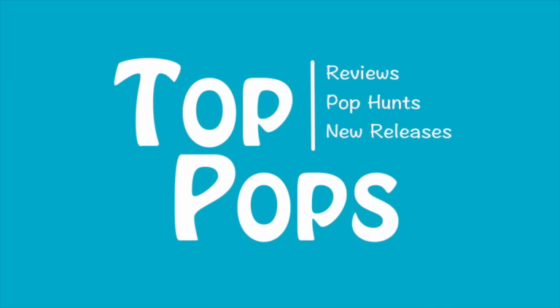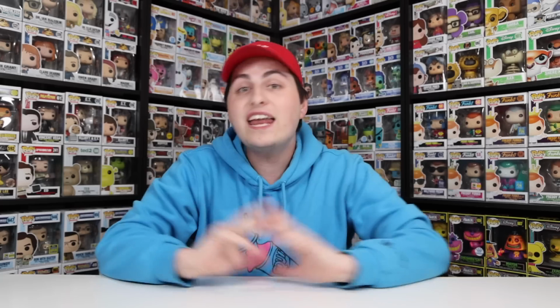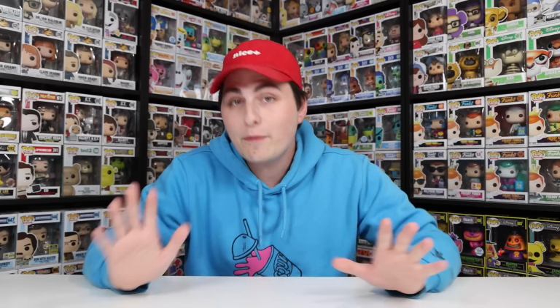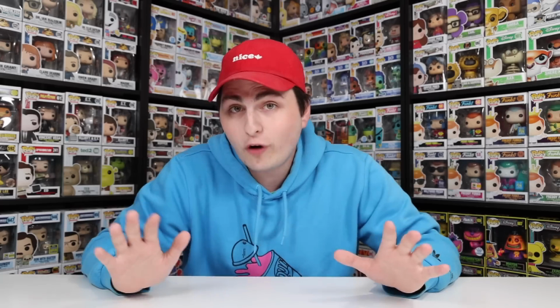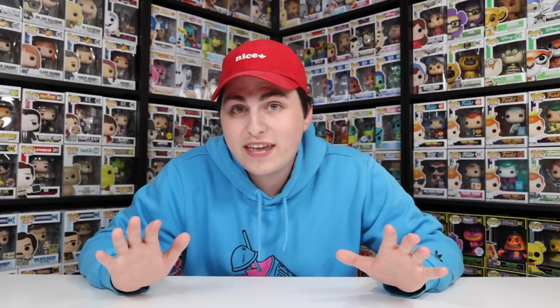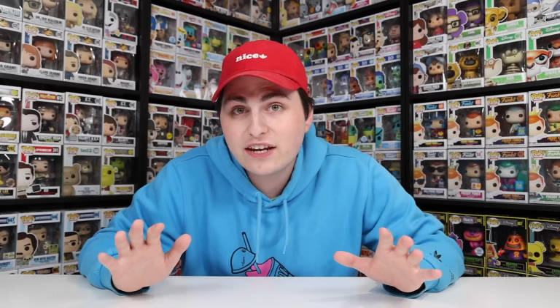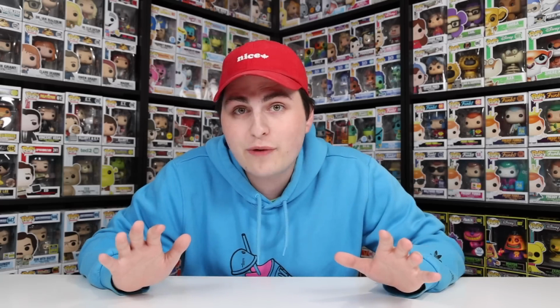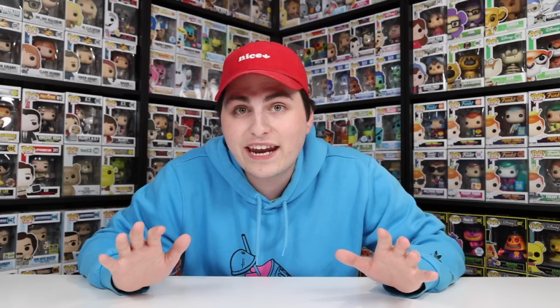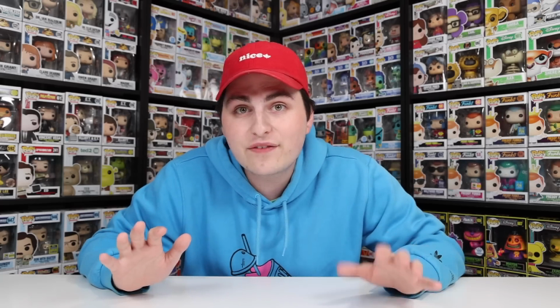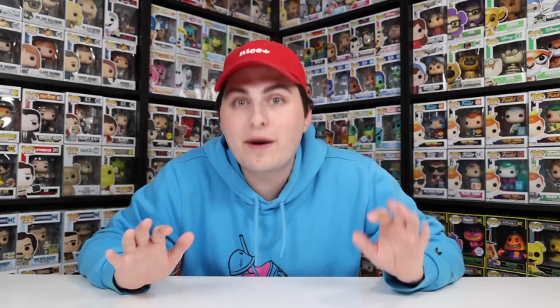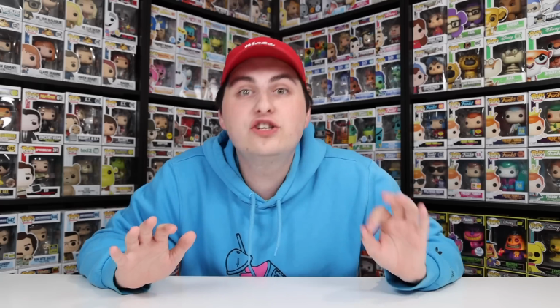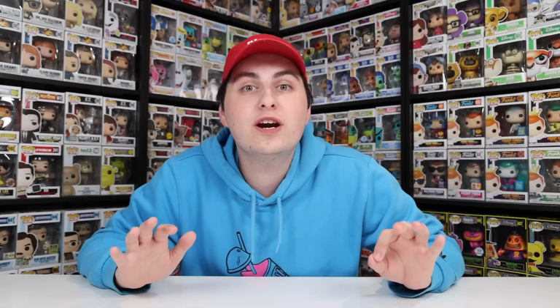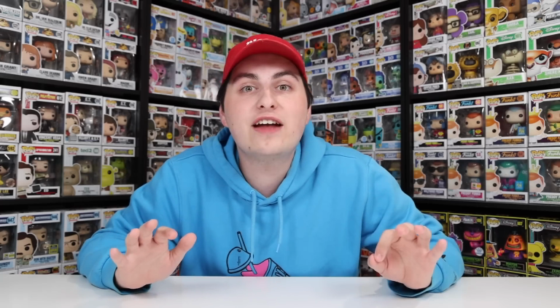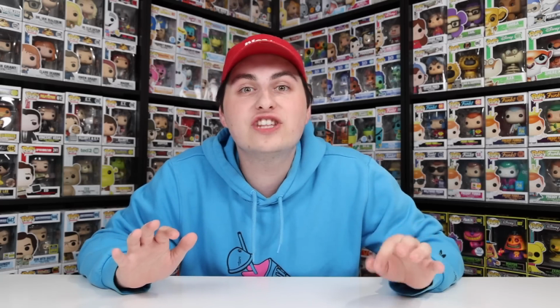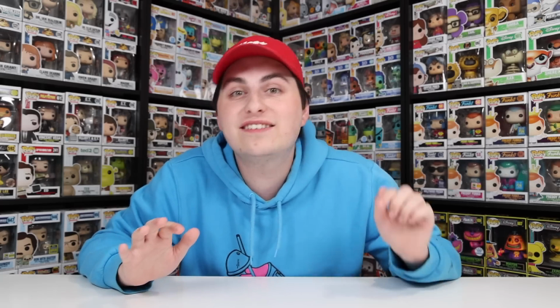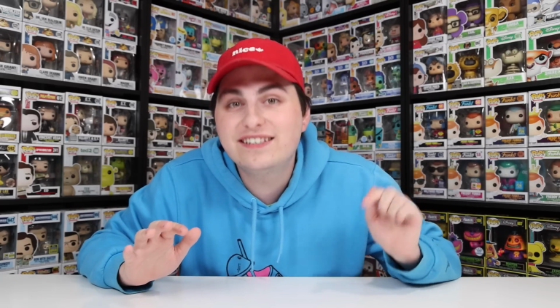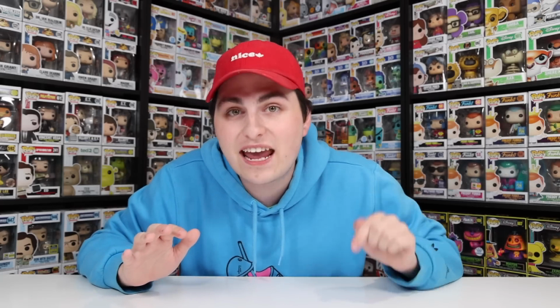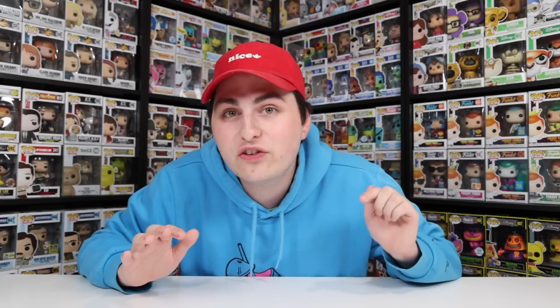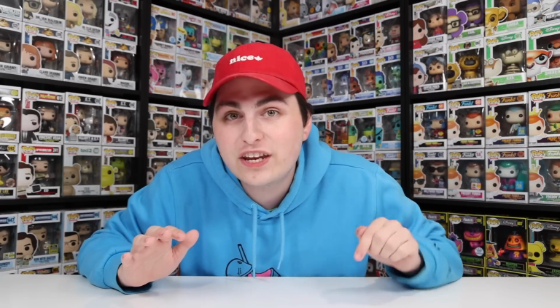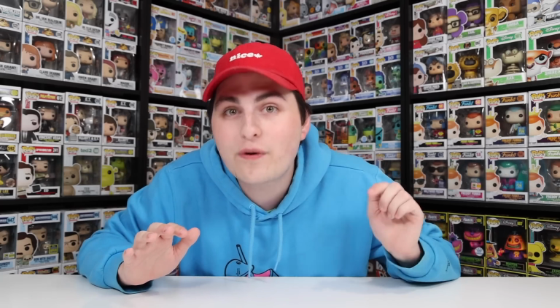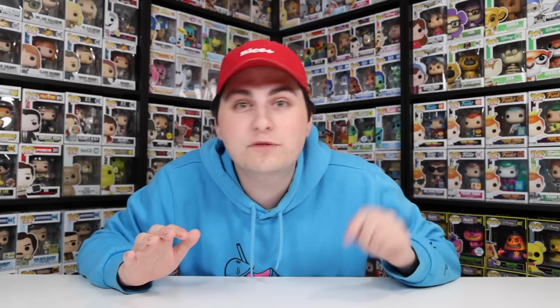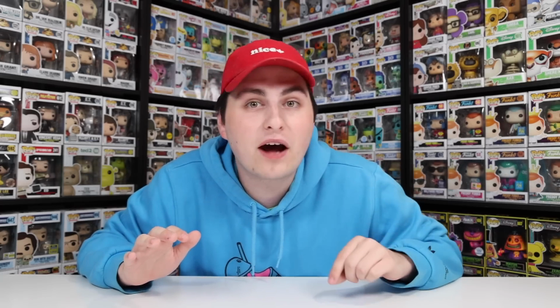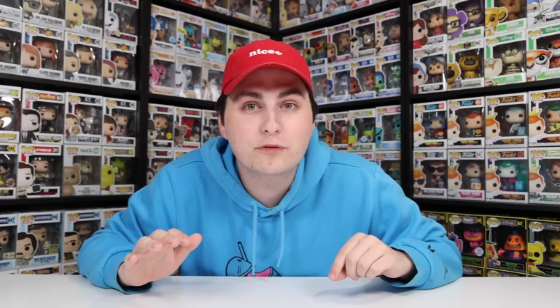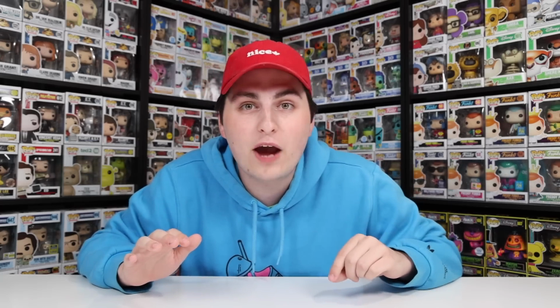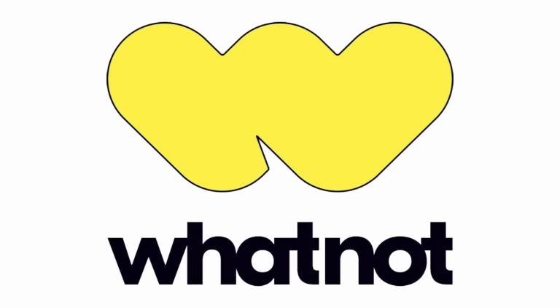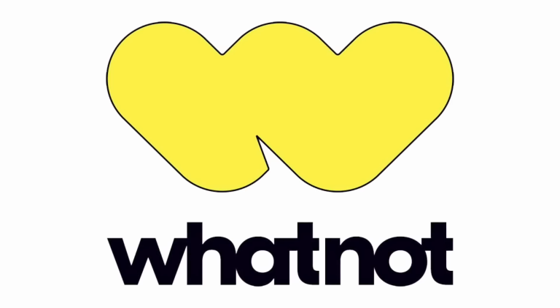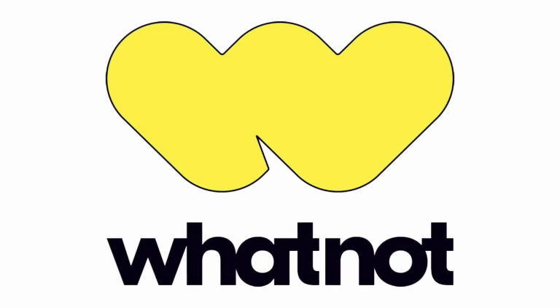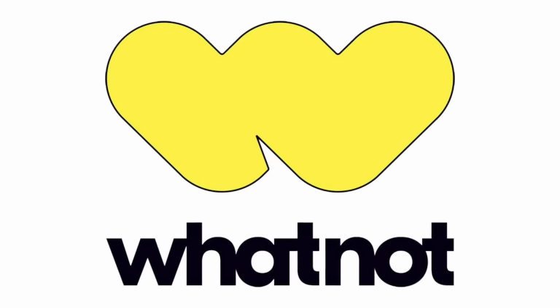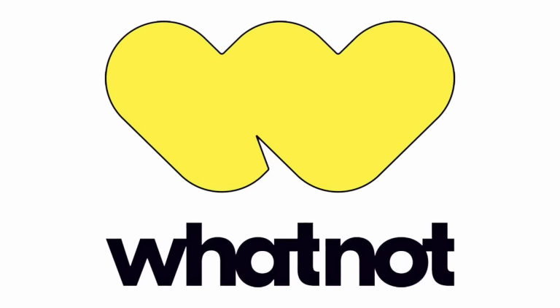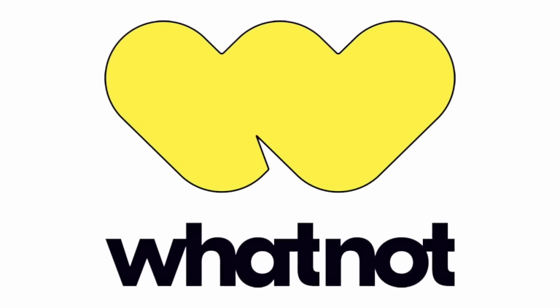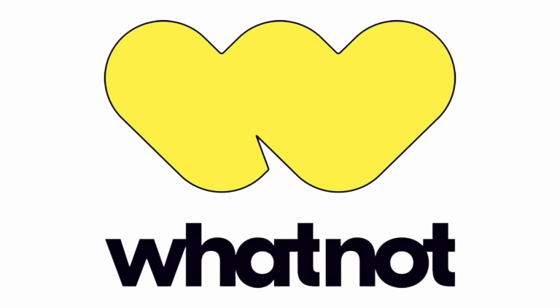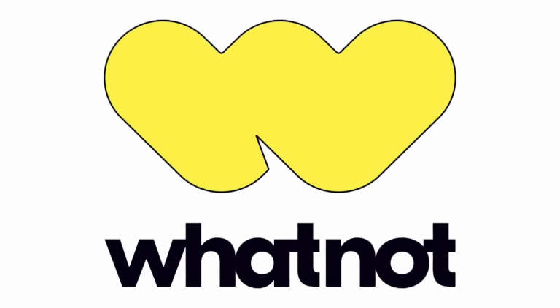Before we get into any of them, I do want to mention that today's video is sponsored by WhatNot, but more on them later.